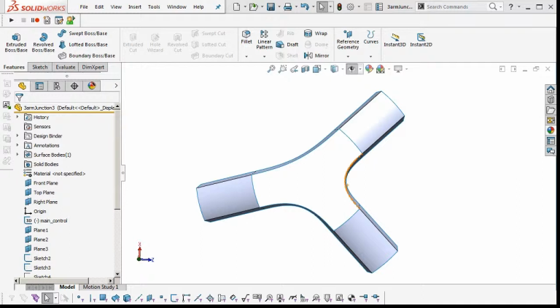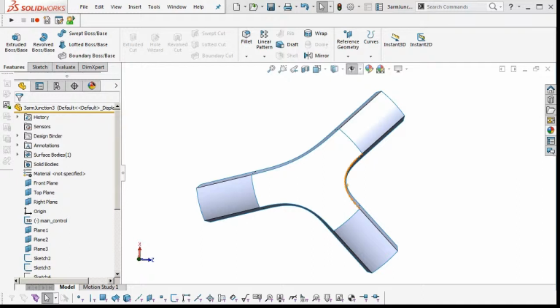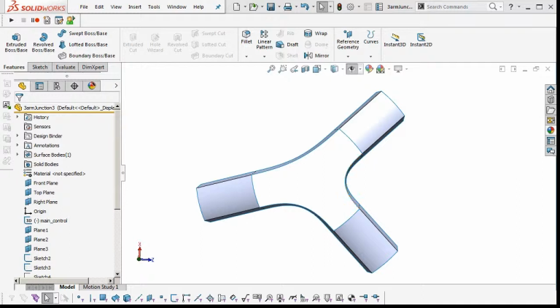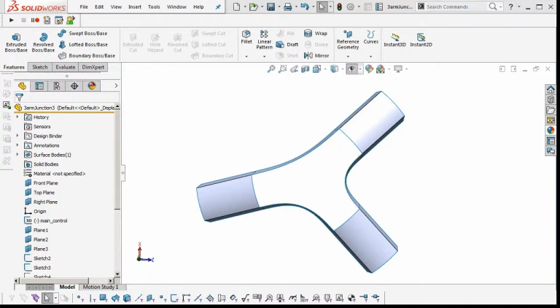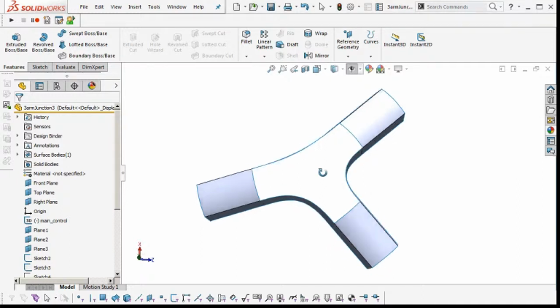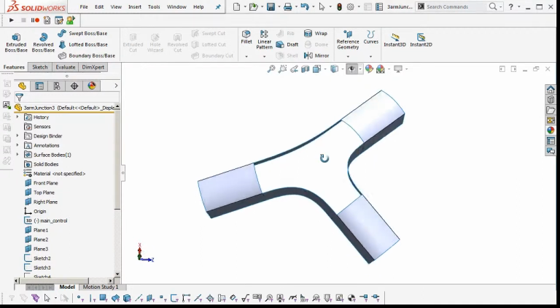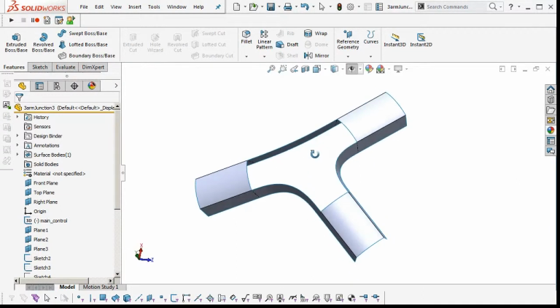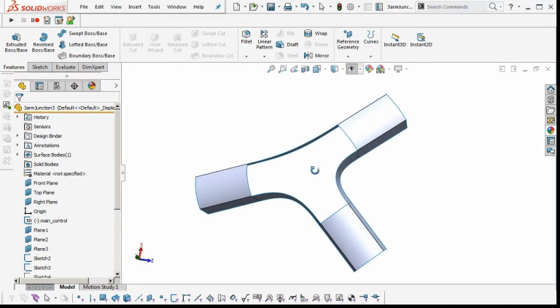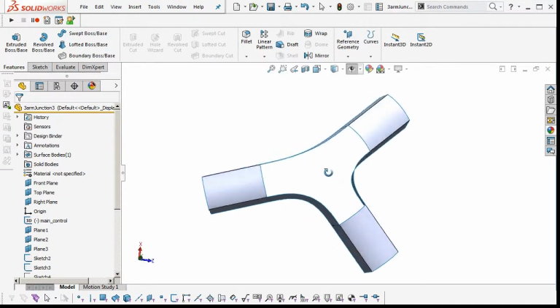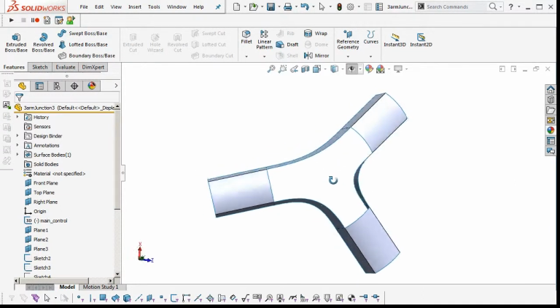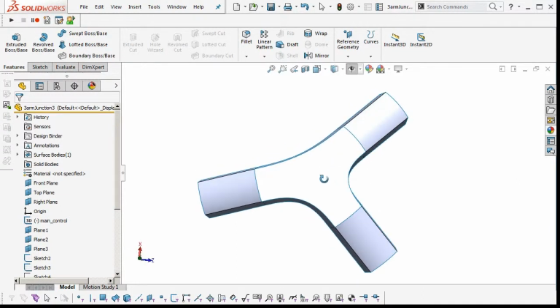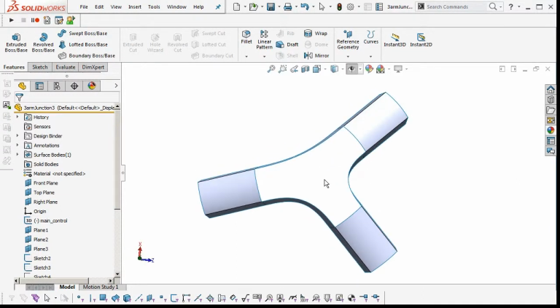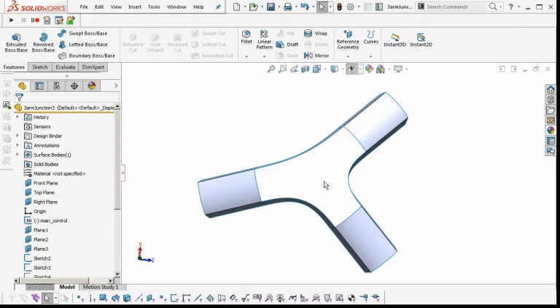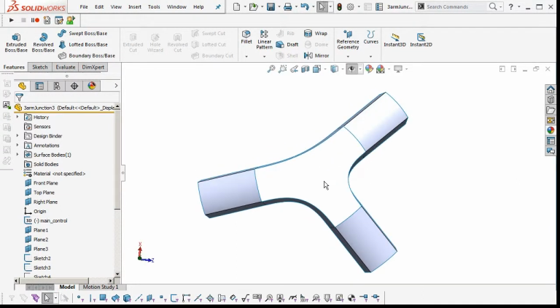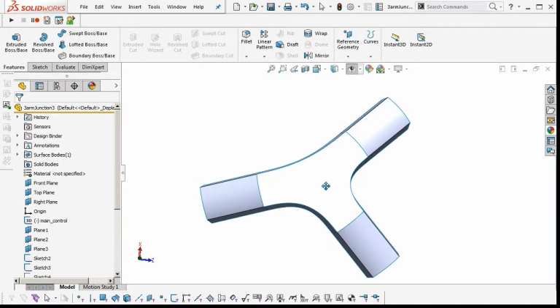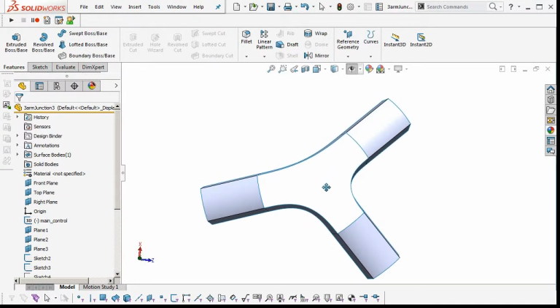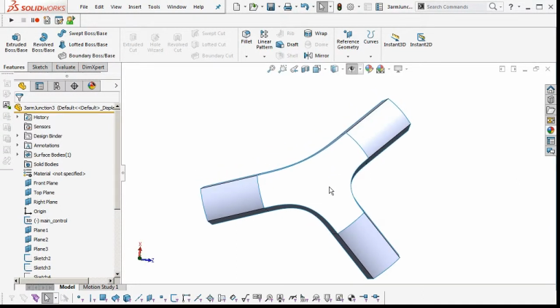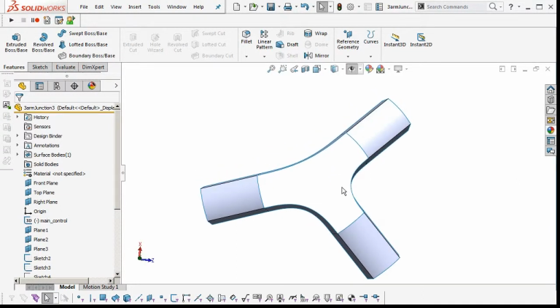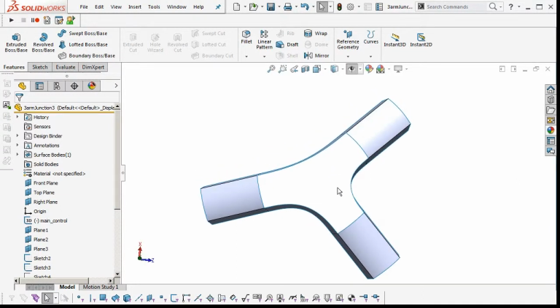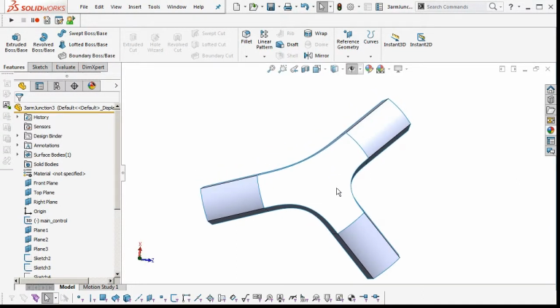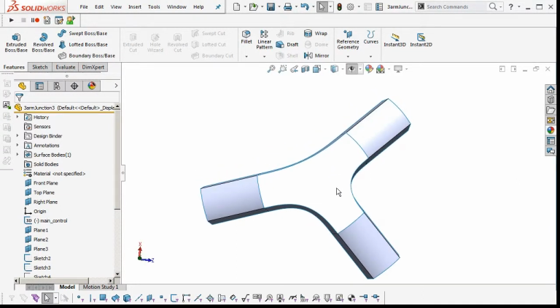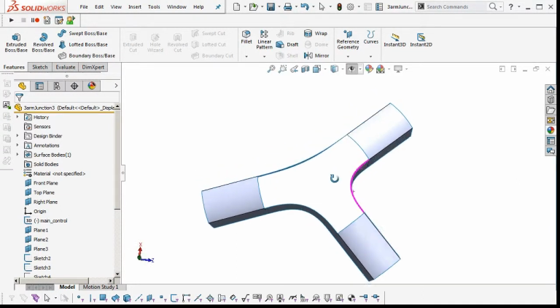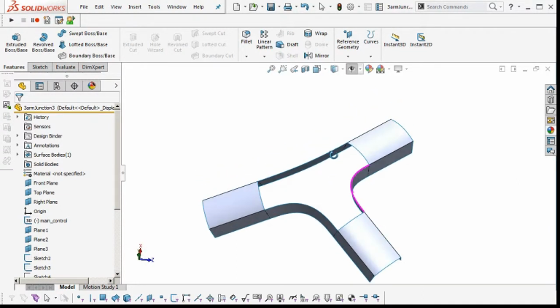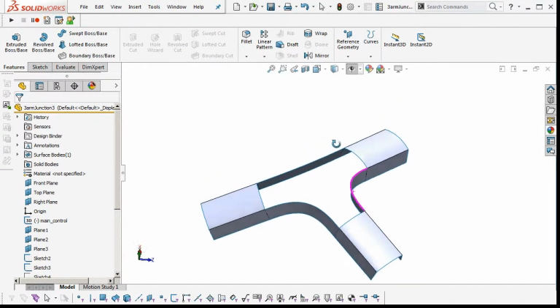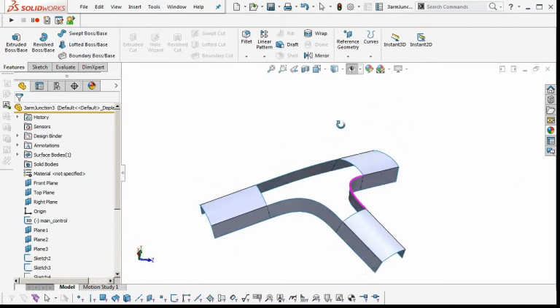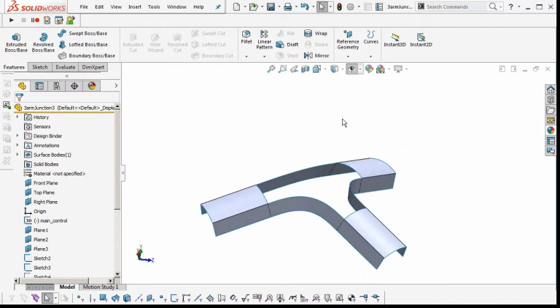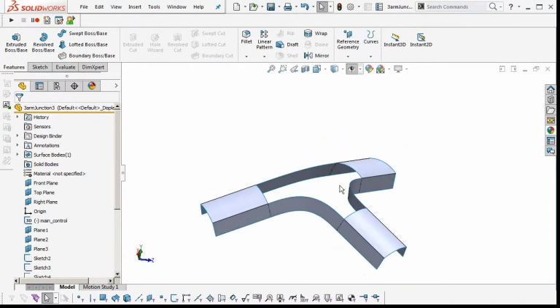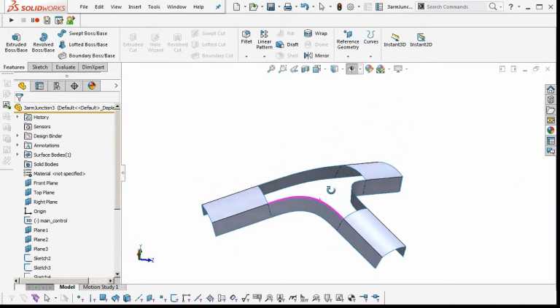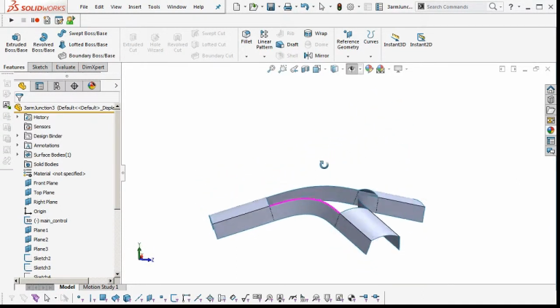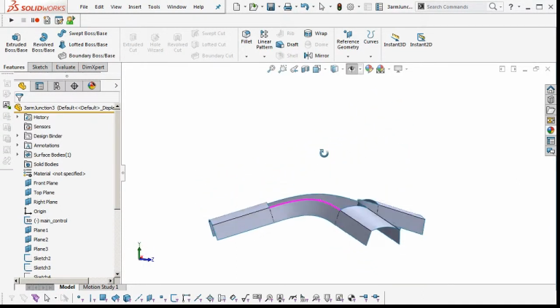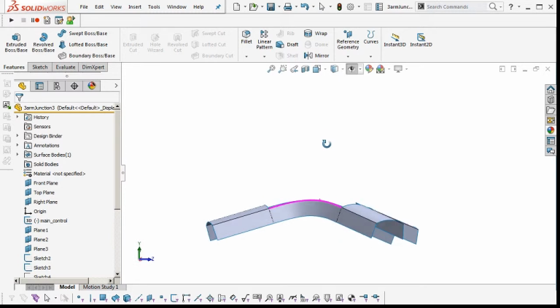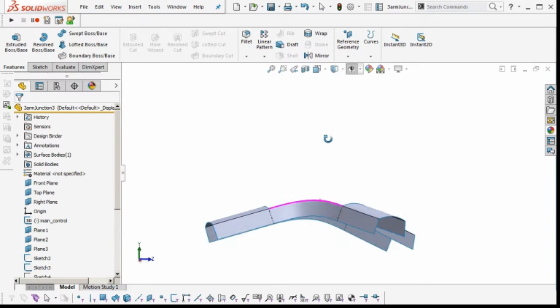Hi there, Andrew Jackson, AJ Design Studio. Another SOLIDWORKS tutorial.